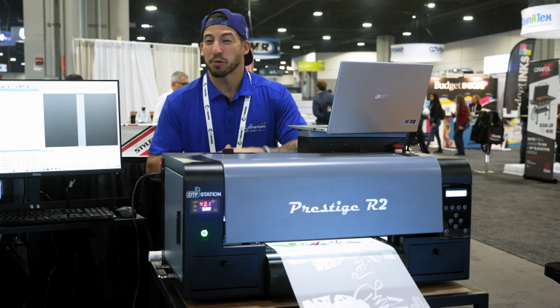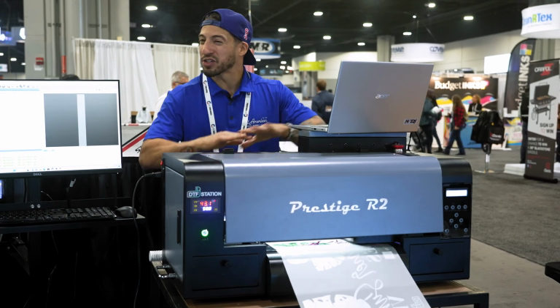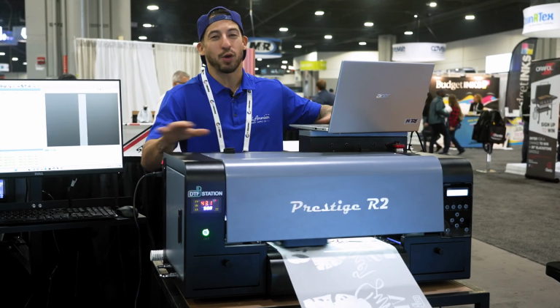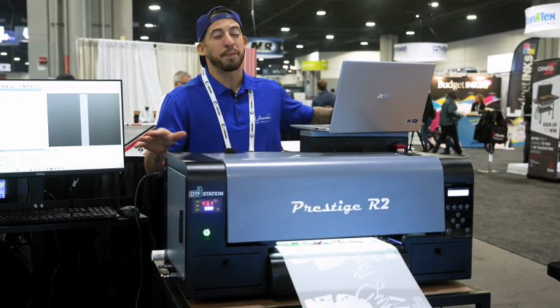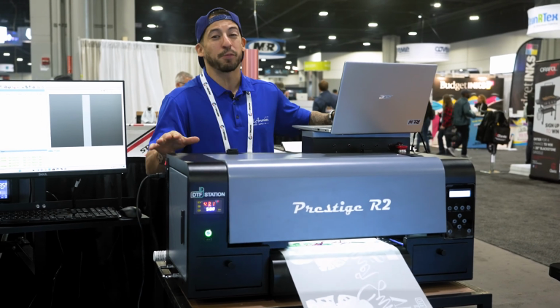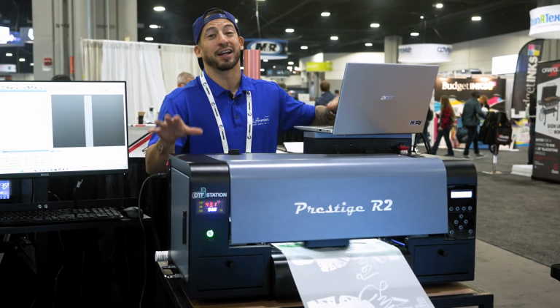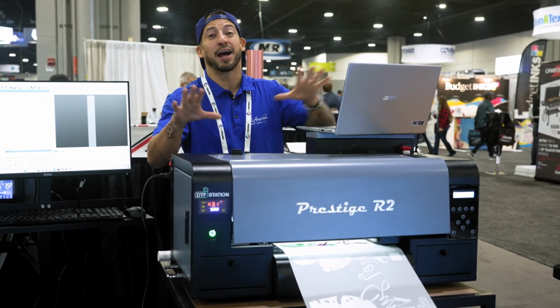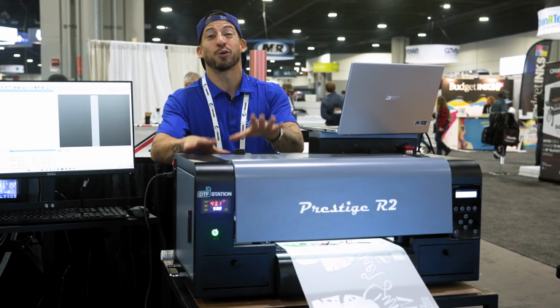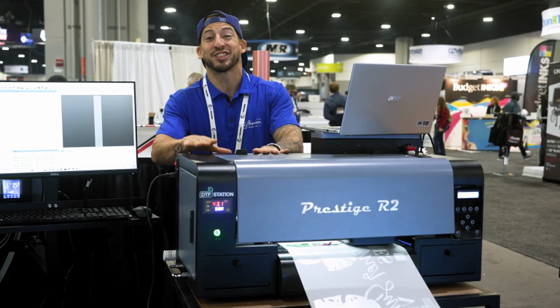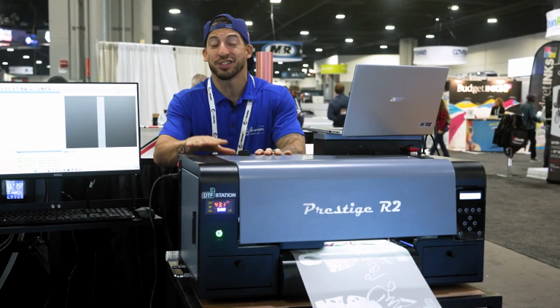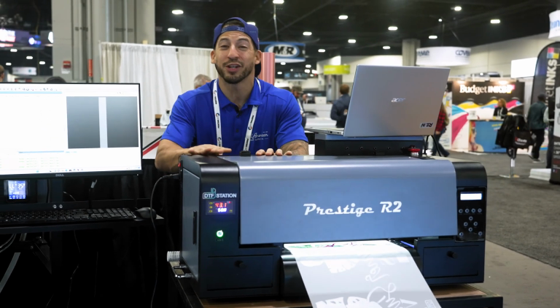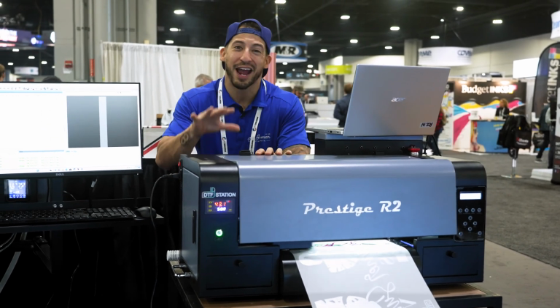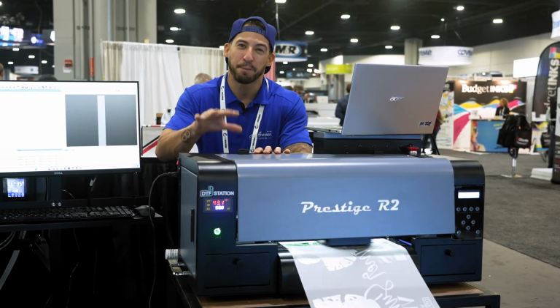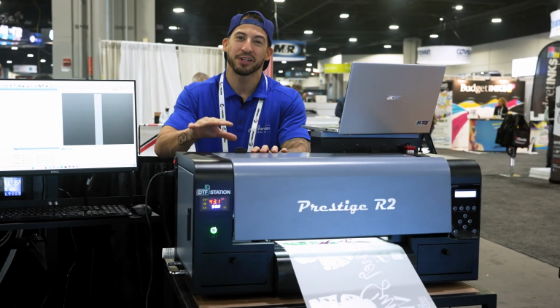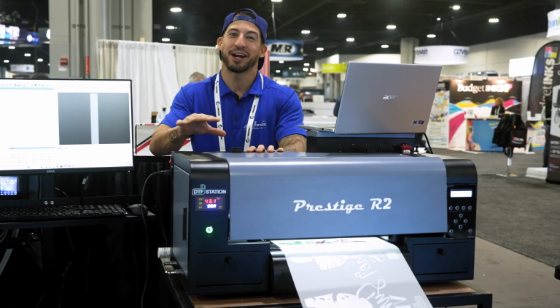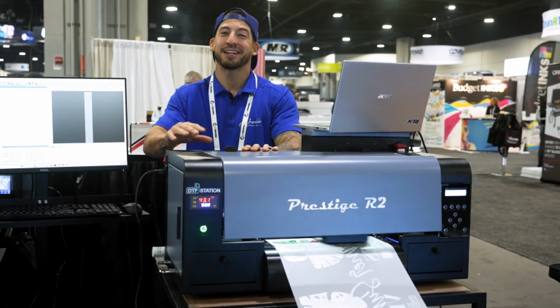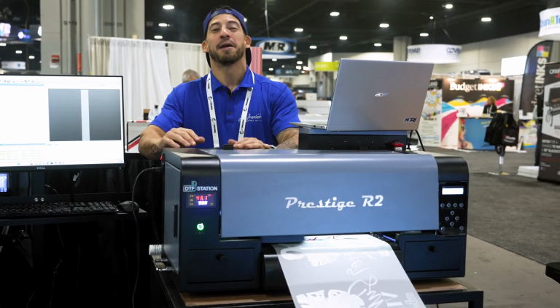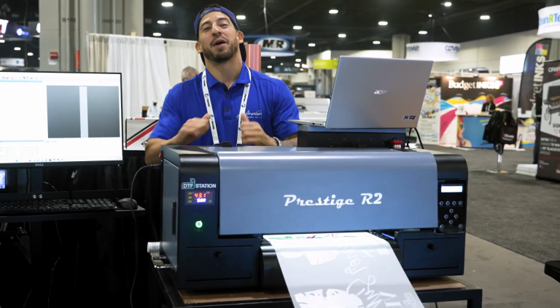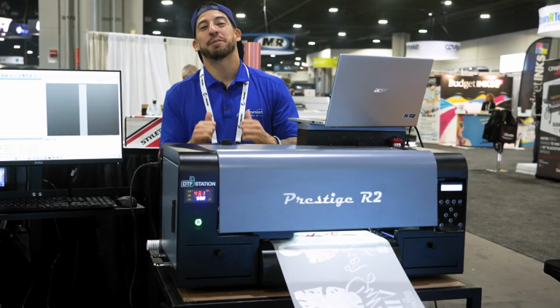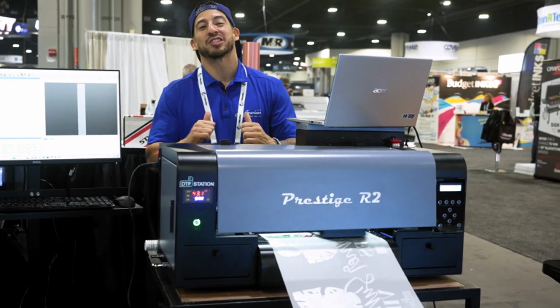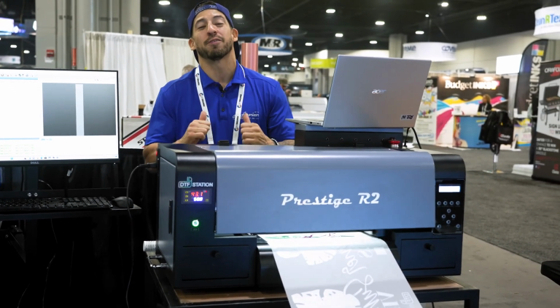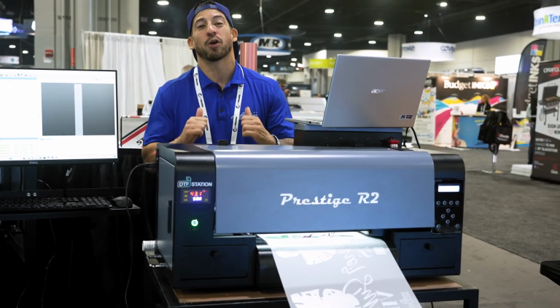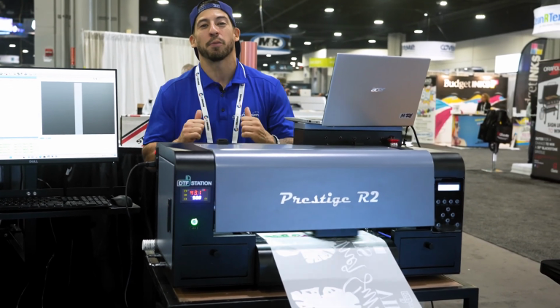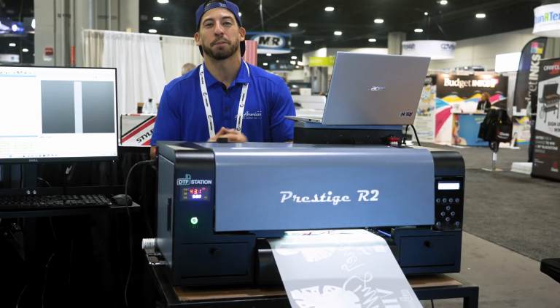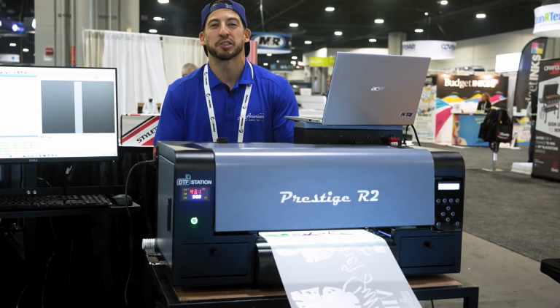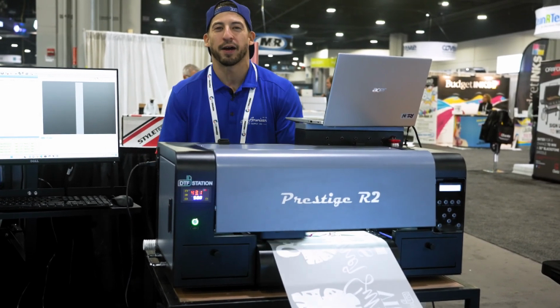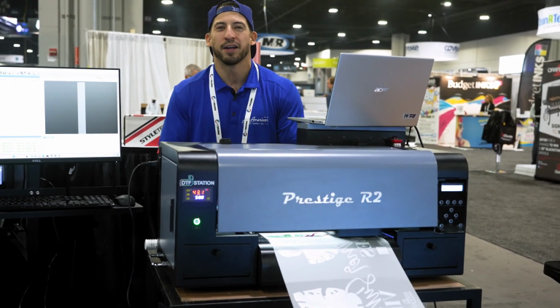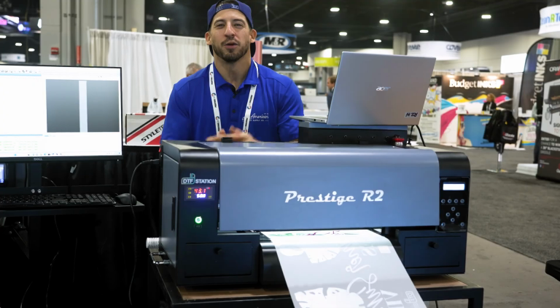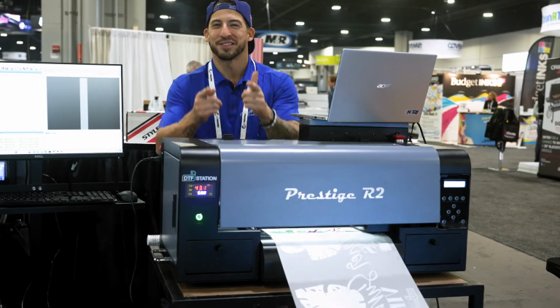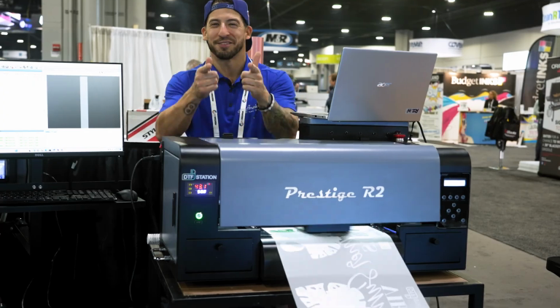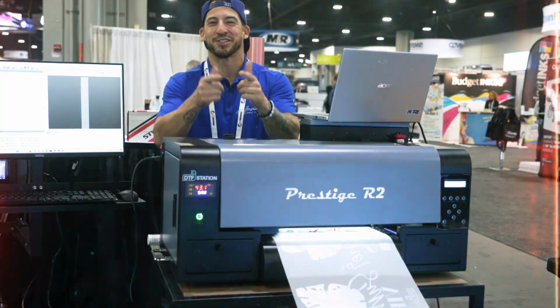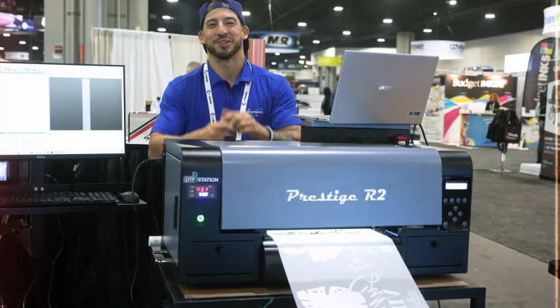That's pretty much going to wrap it up. We've got a lot more to see and do here at Printing United. My name is Esteban, we're All-American Principi. We'll see you very soon.